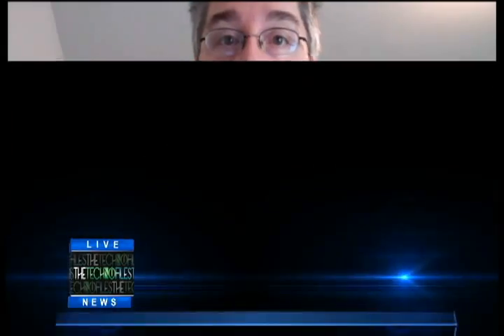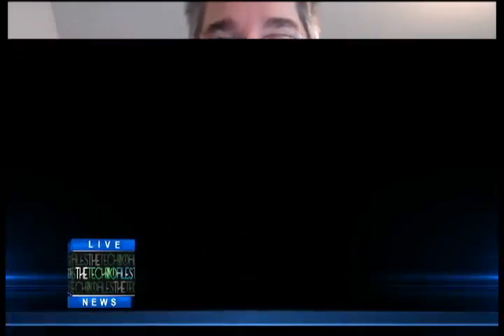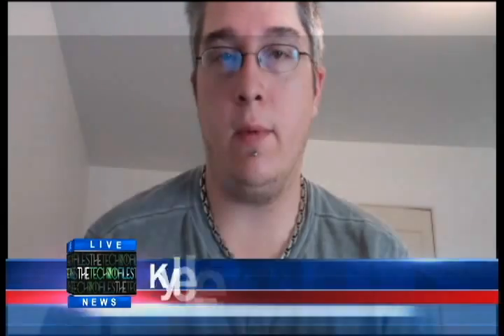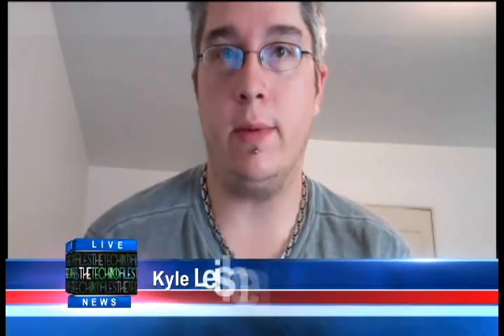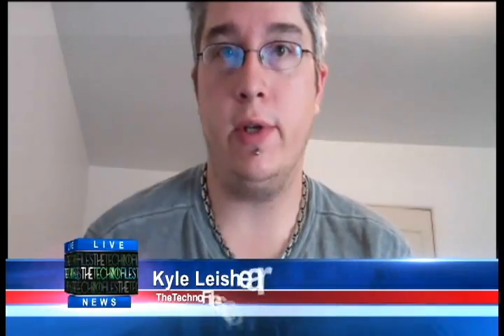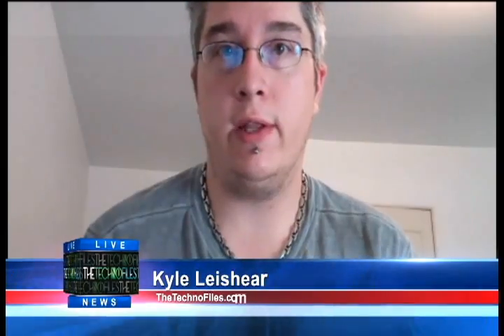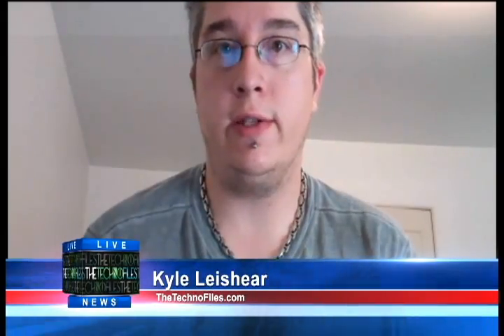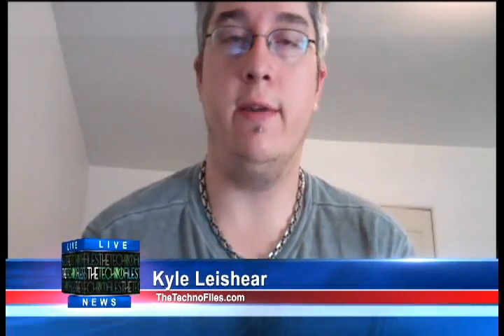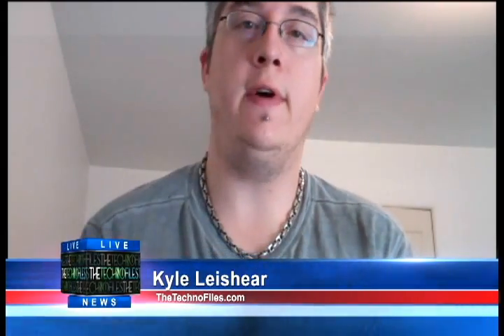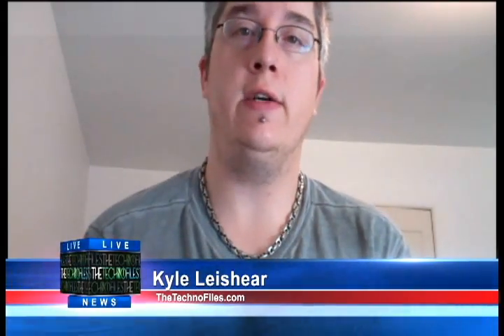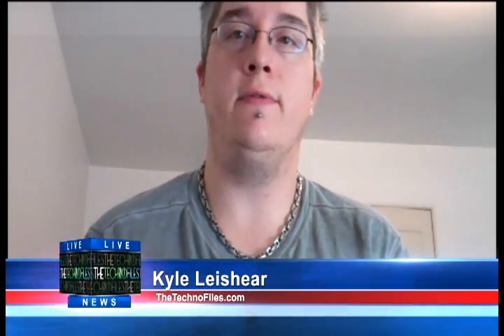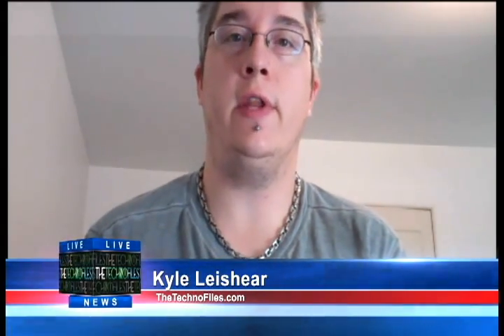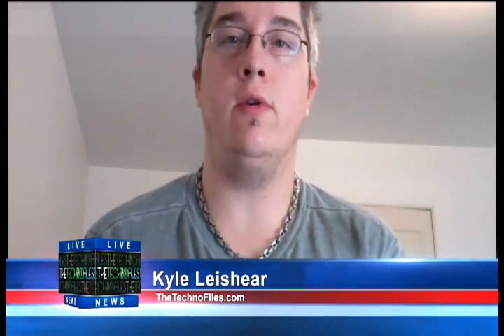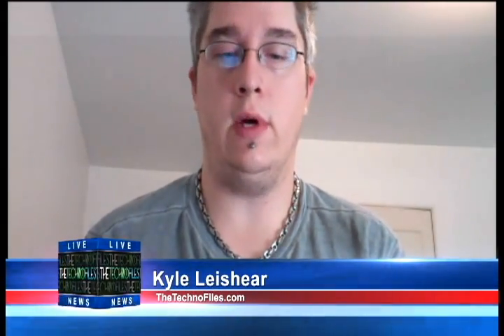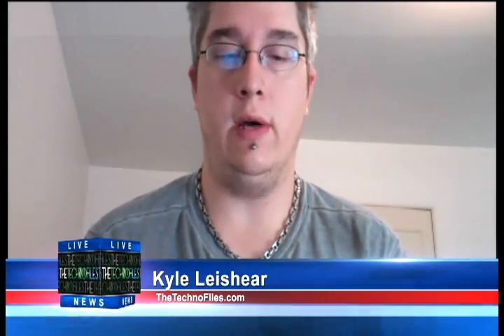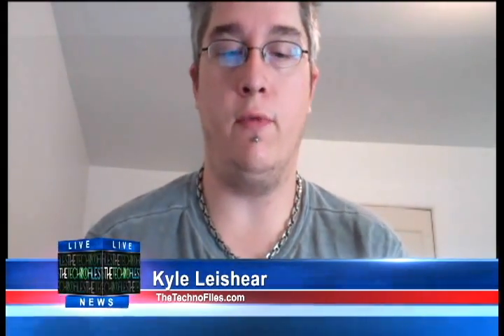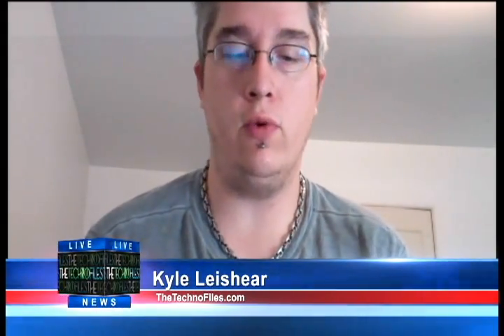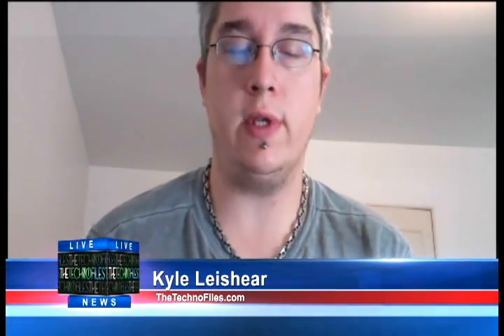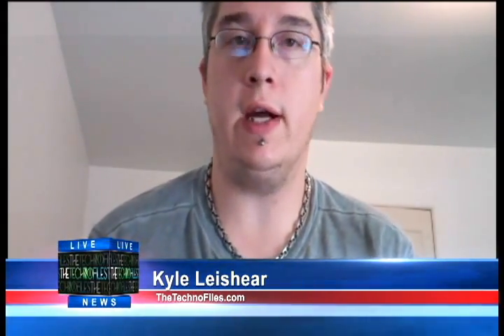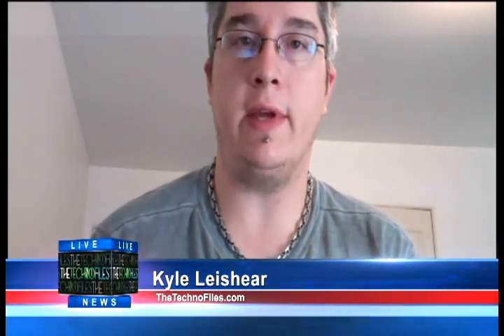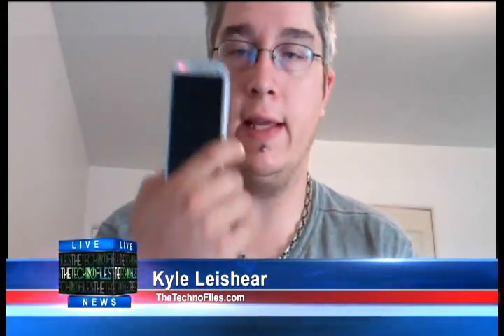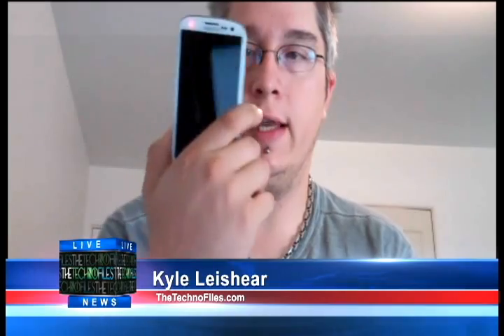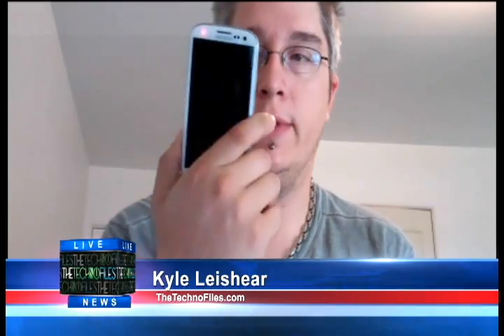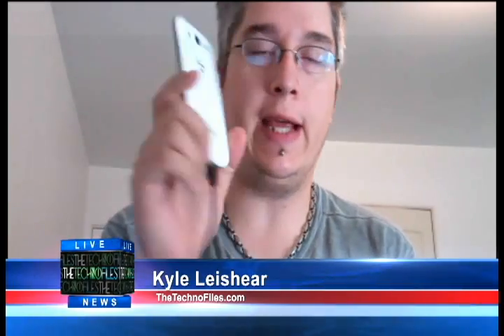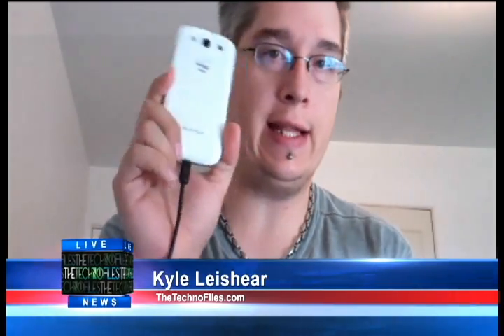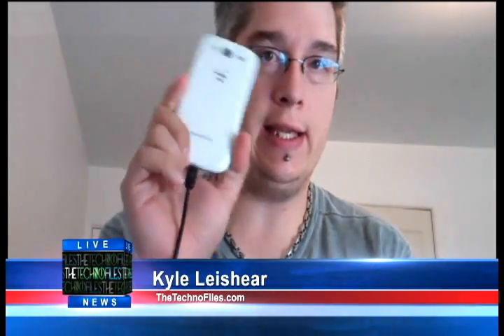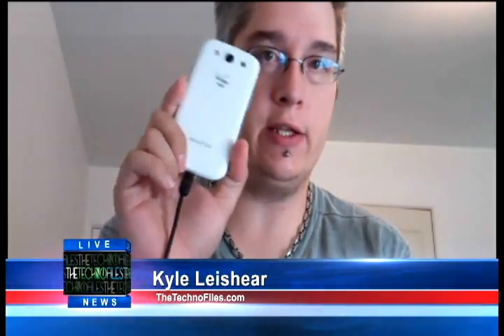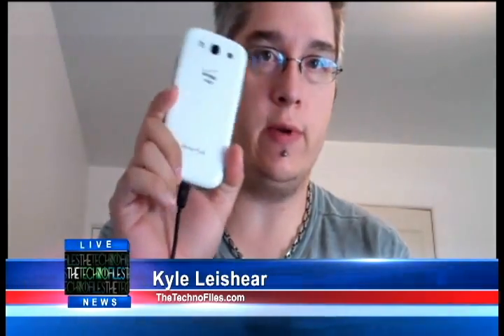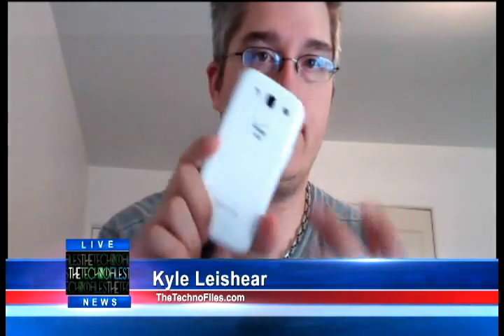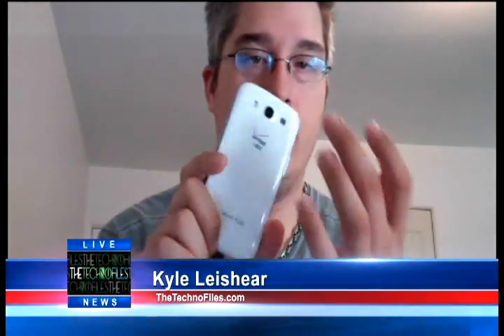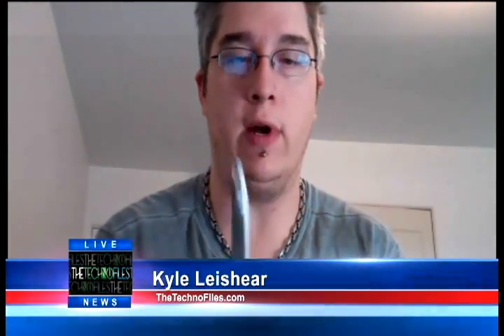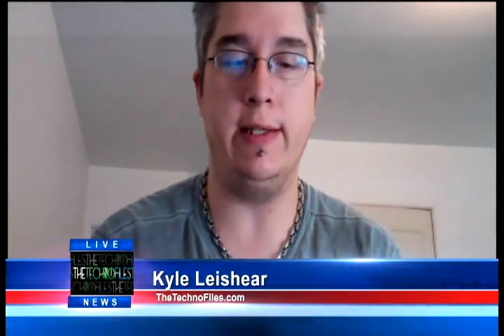Hey everybody, welcome to another TechnoFiles video review, this time with the Samsung Galaxy S3 from Verizon.